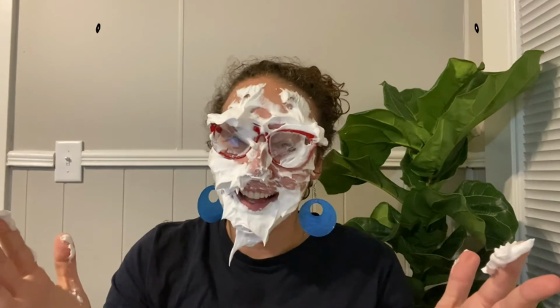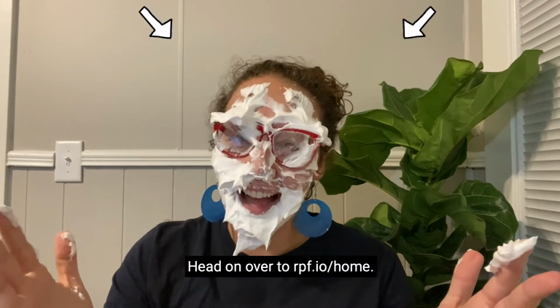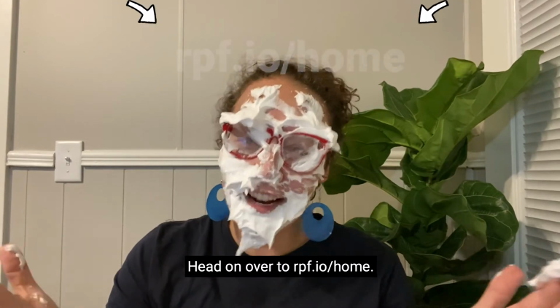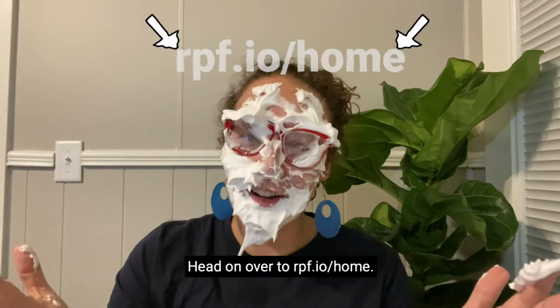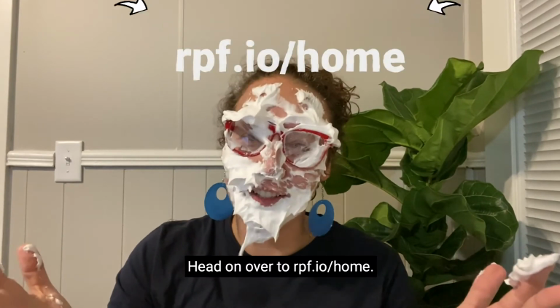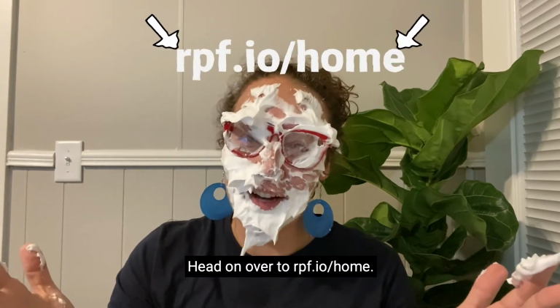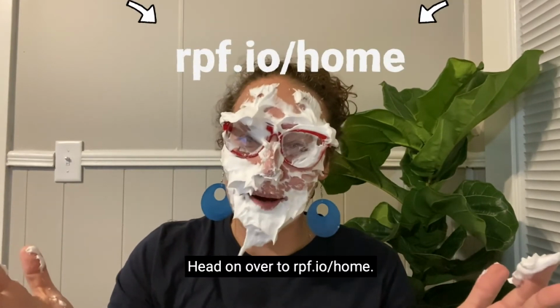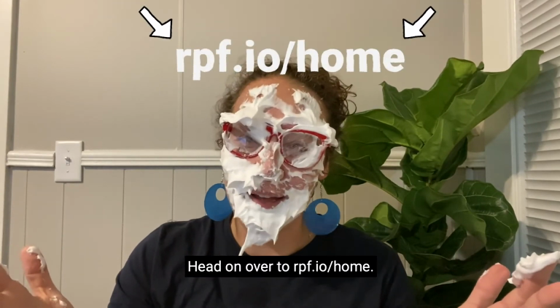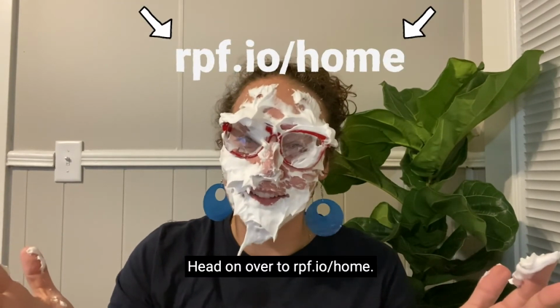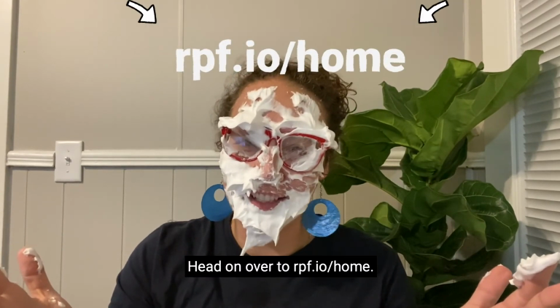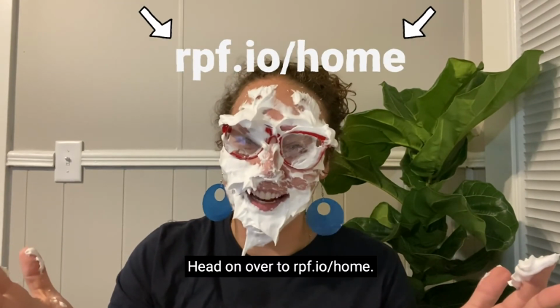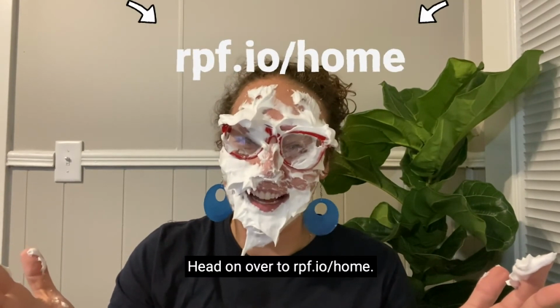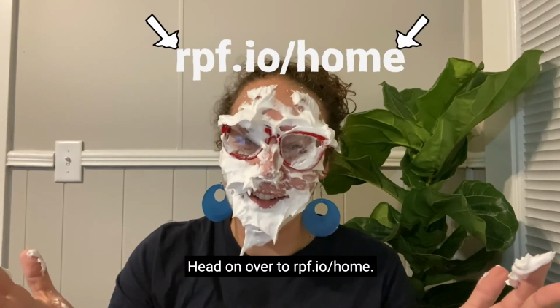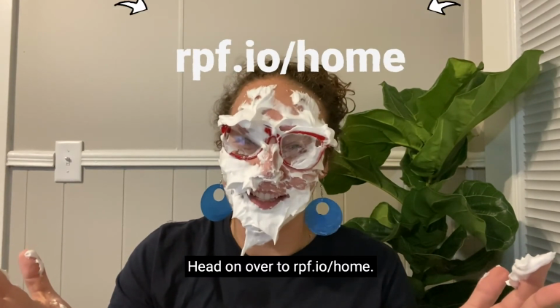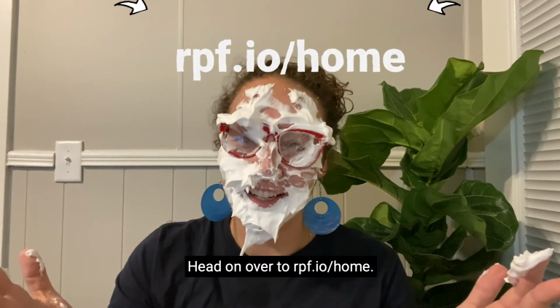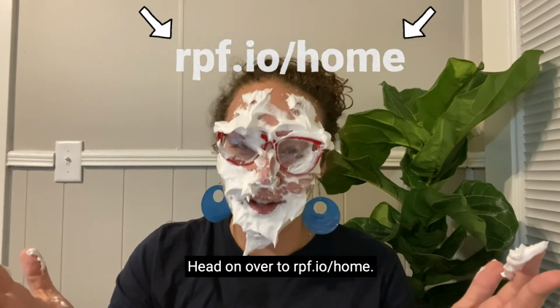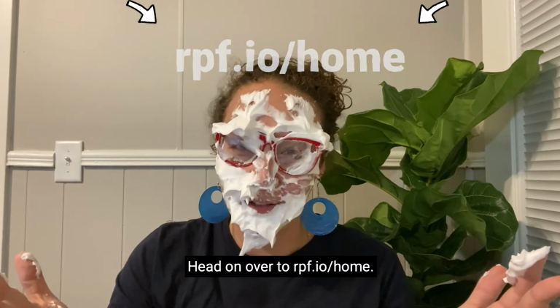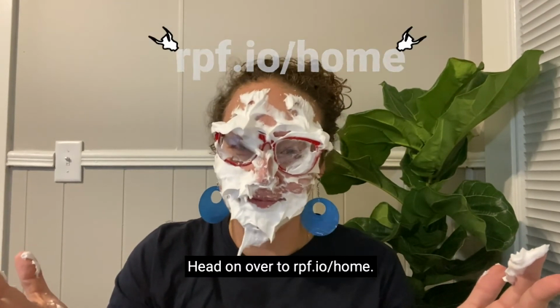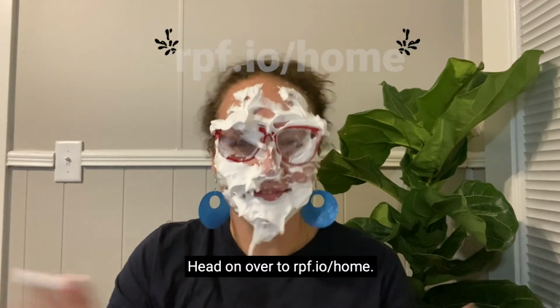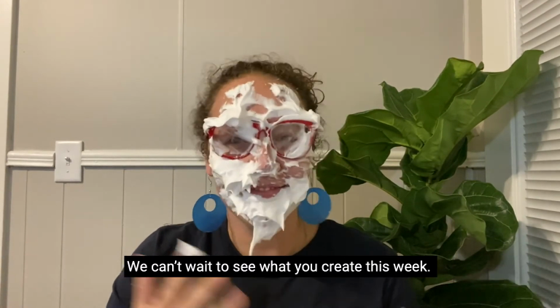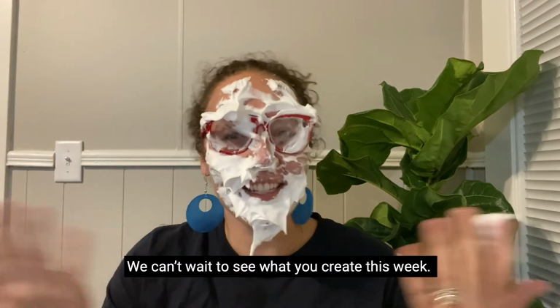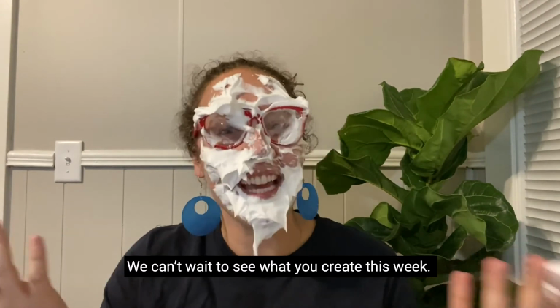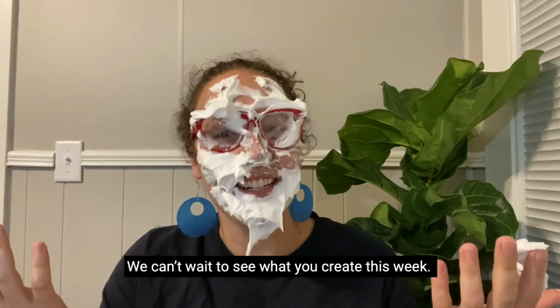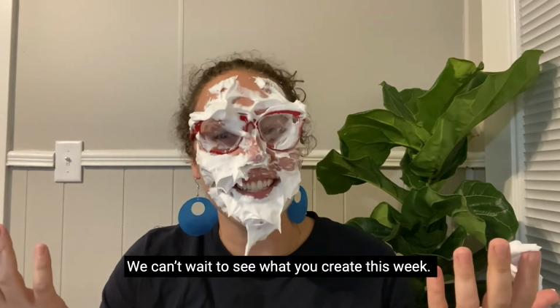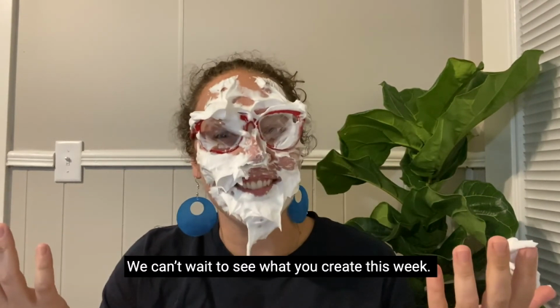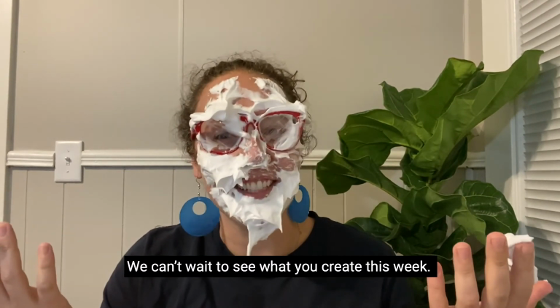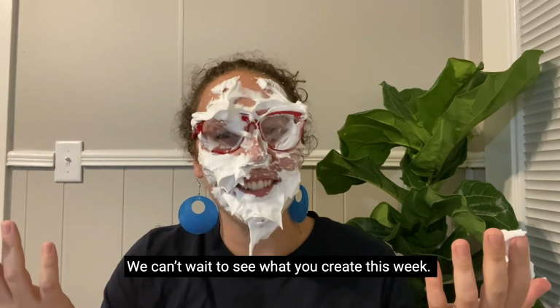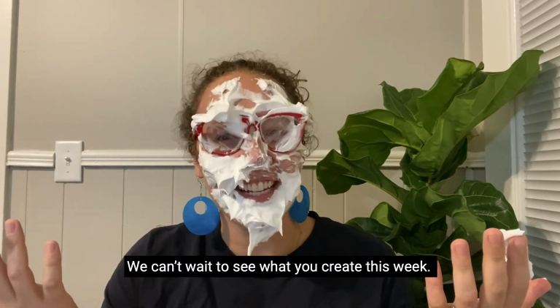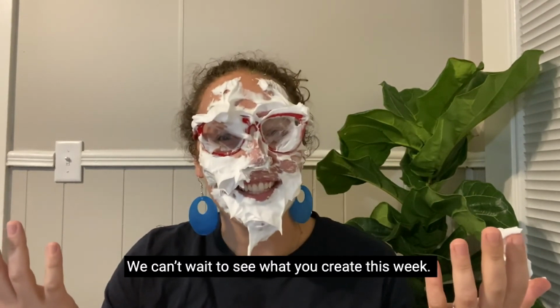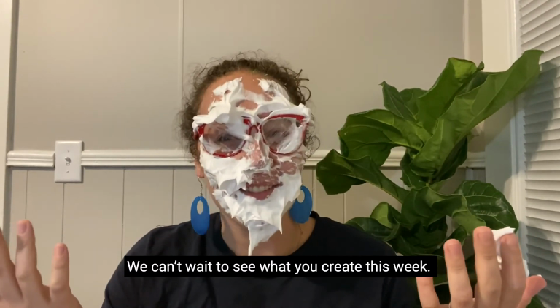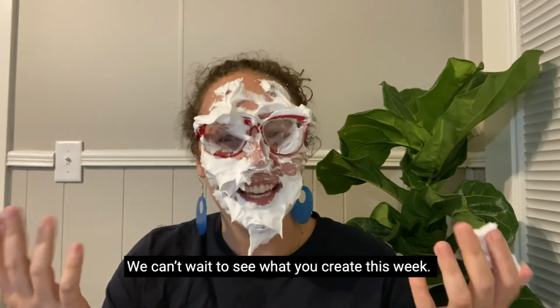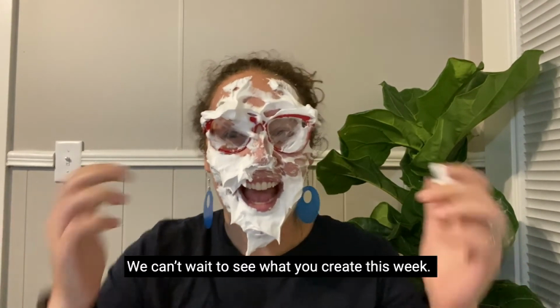Head on over to rpf.io/home. We can't wait to see what you create this week.